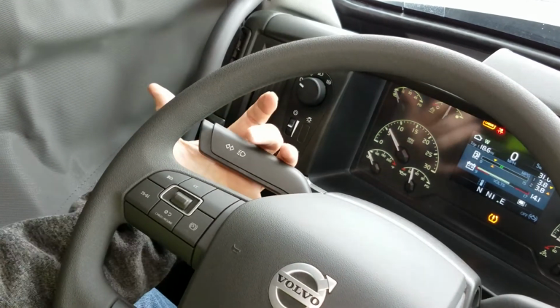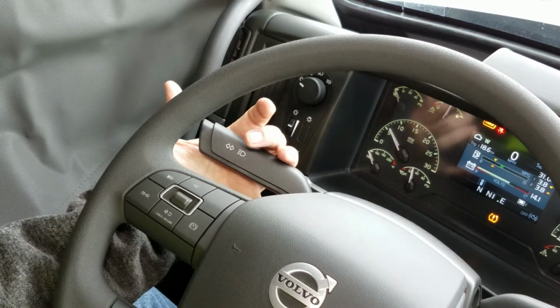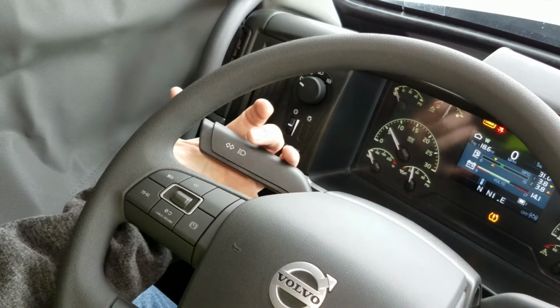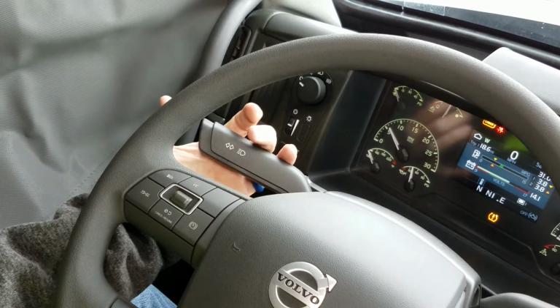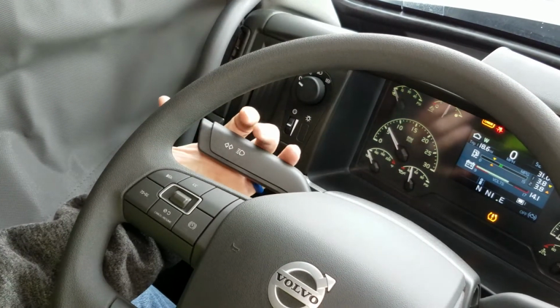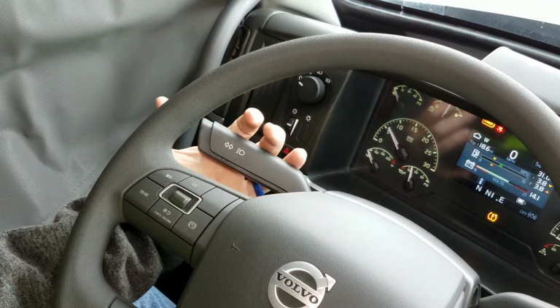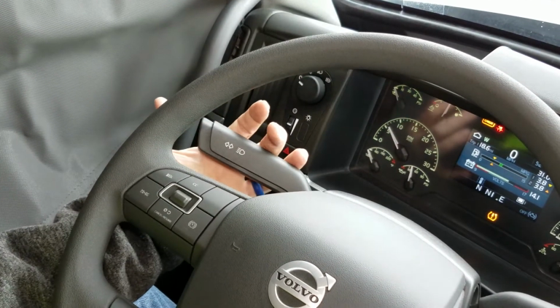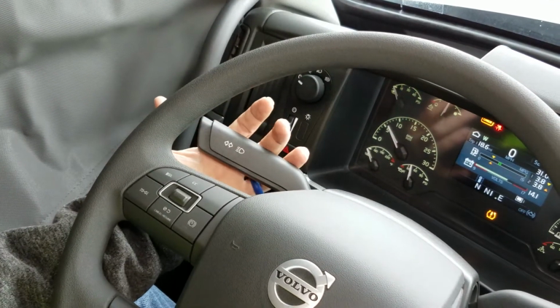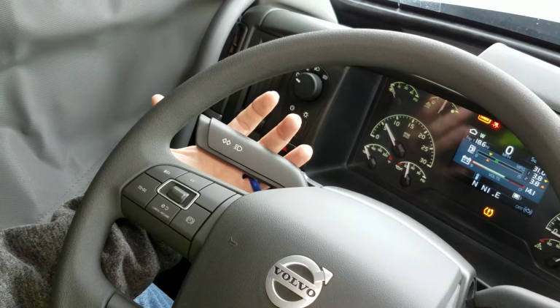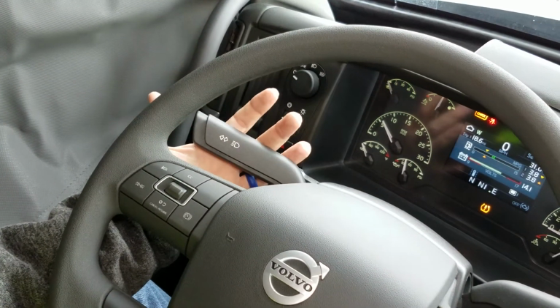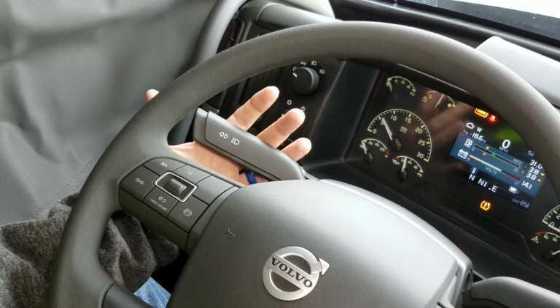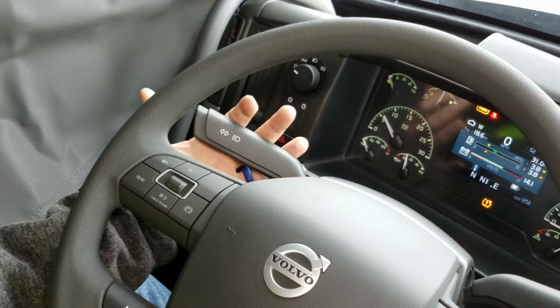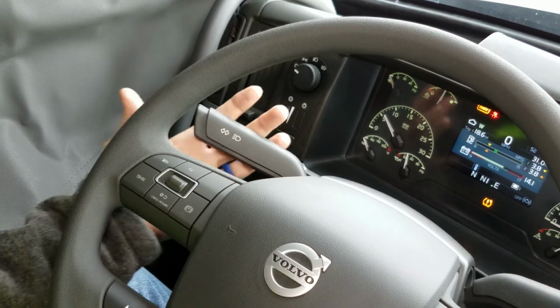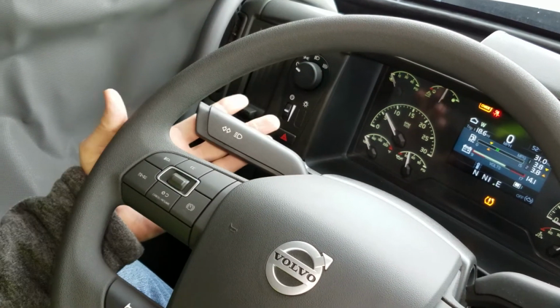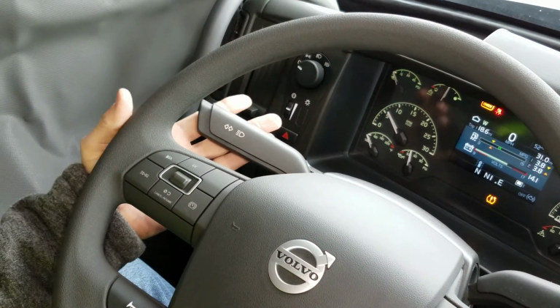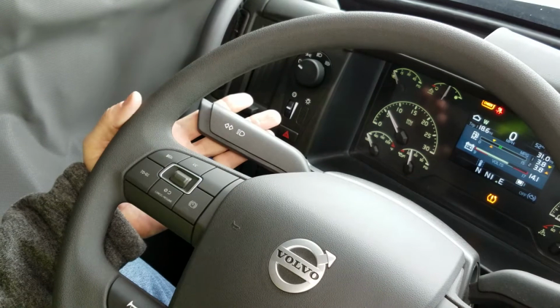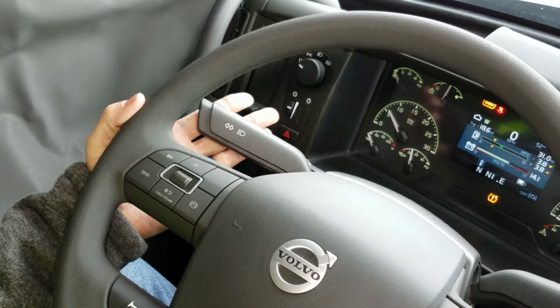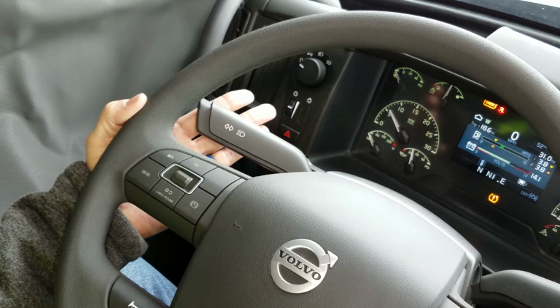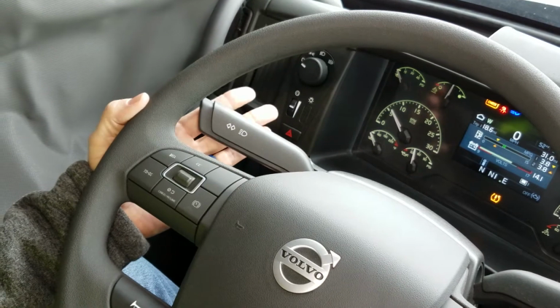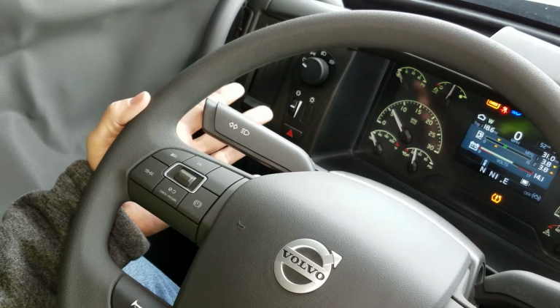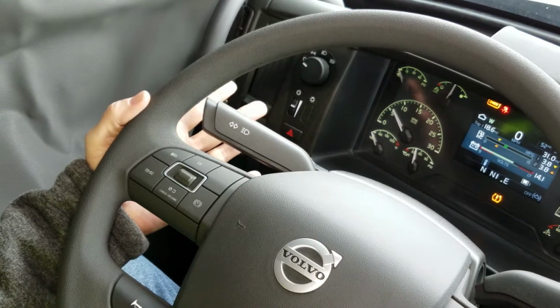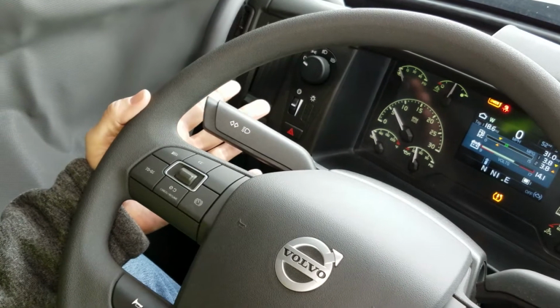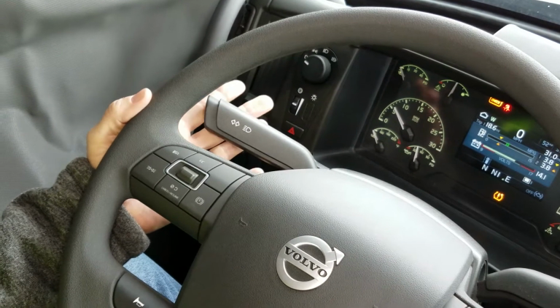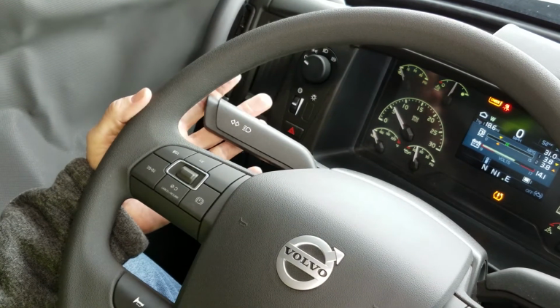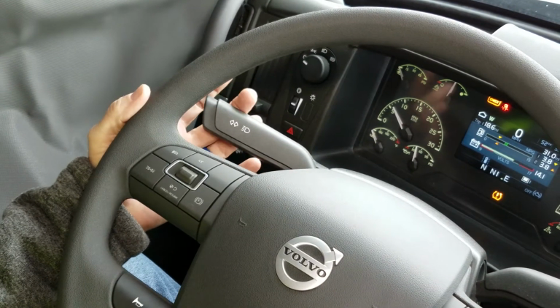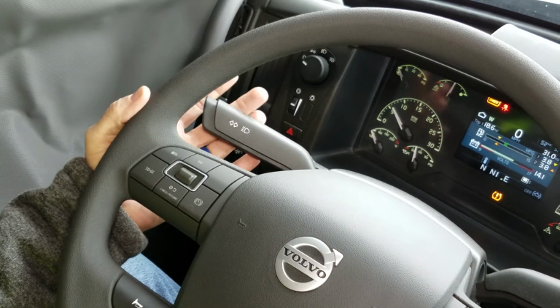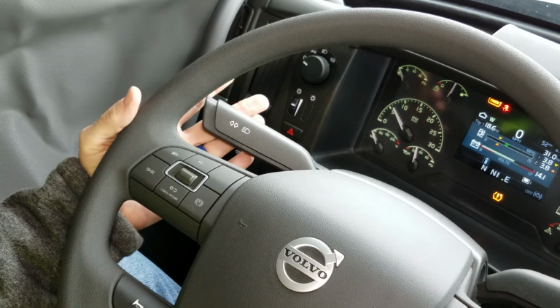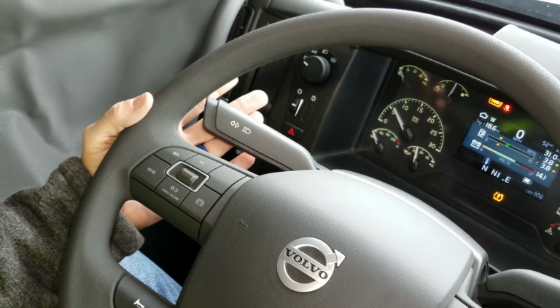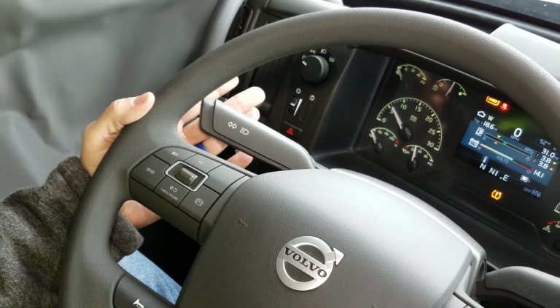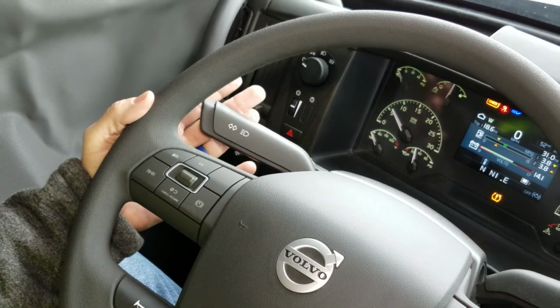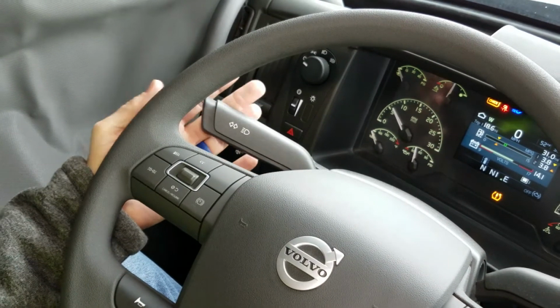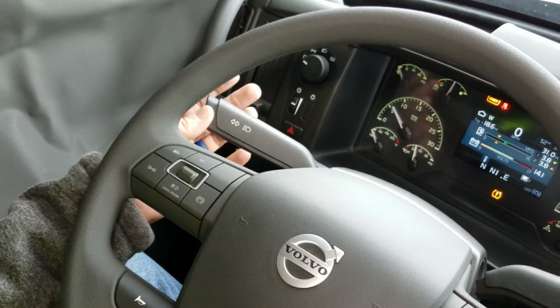Here on the left side of the steering column, this is our bright light control and our flash to pass.